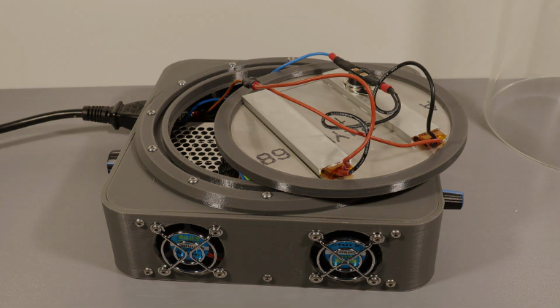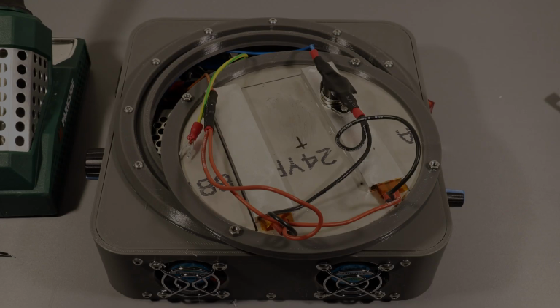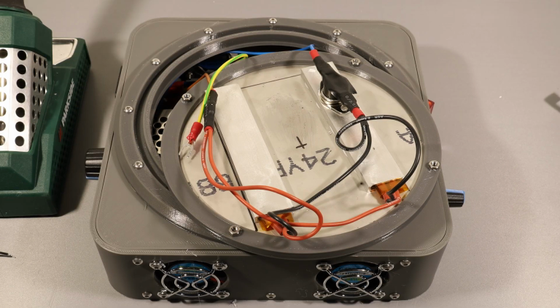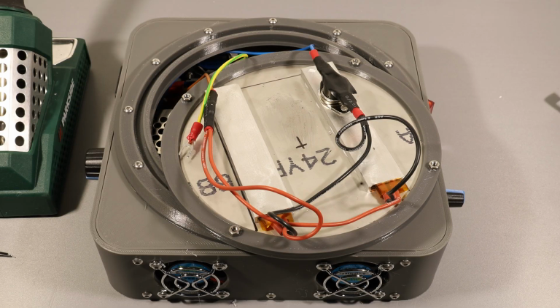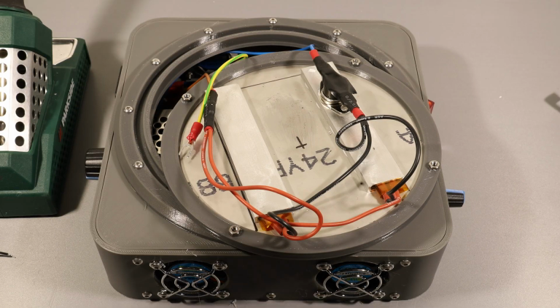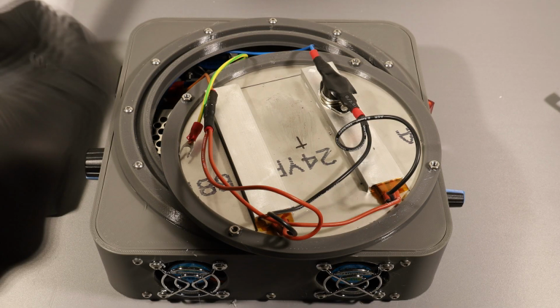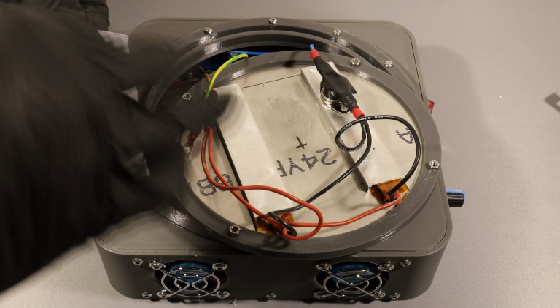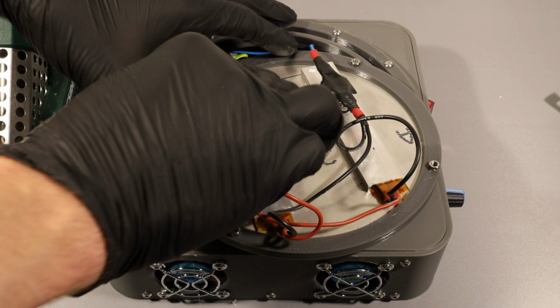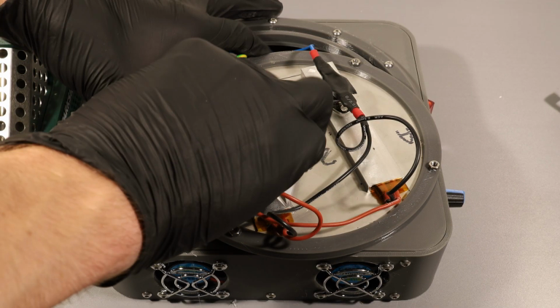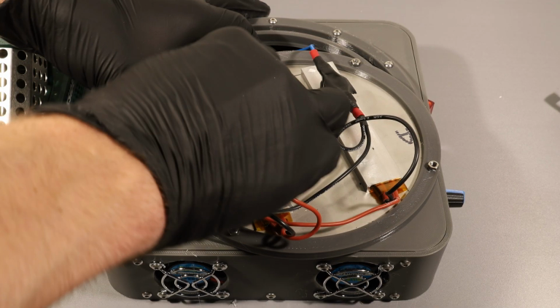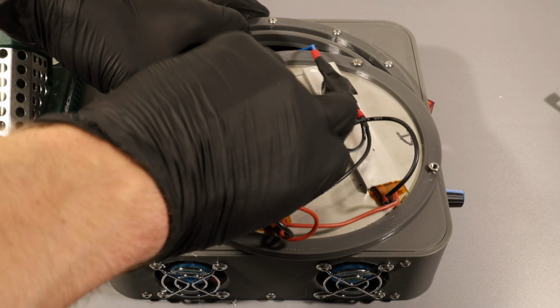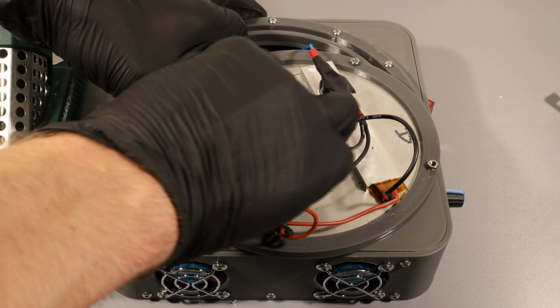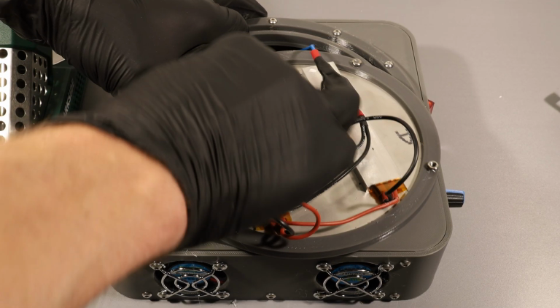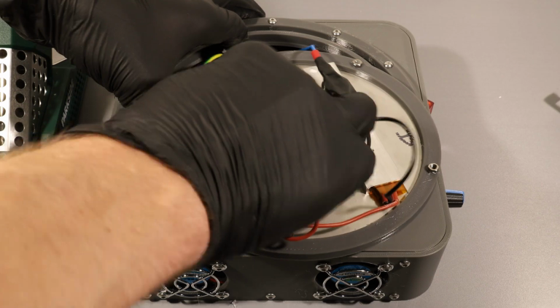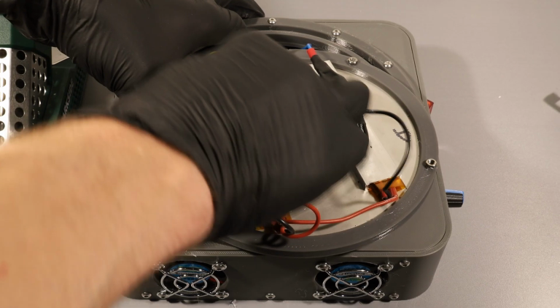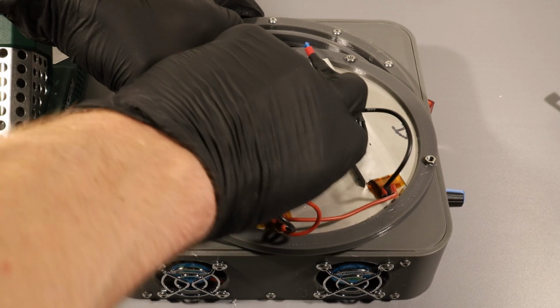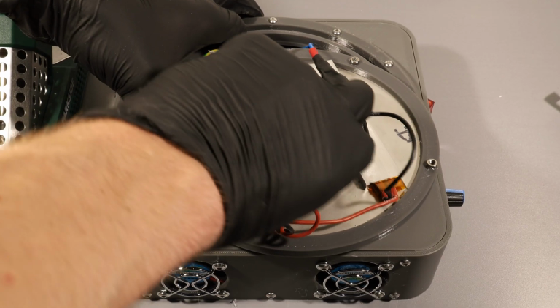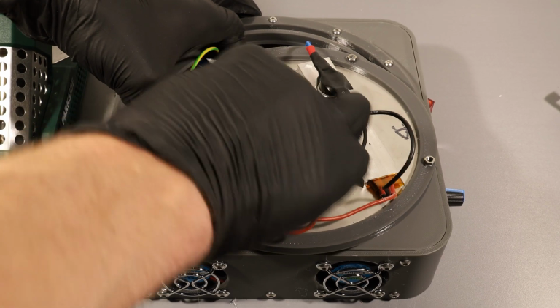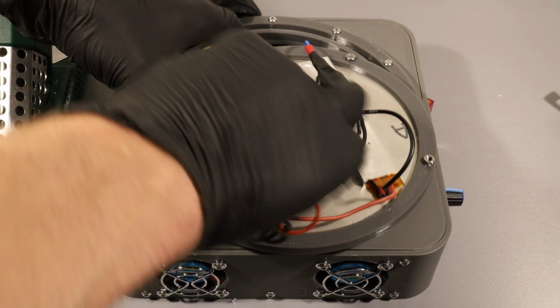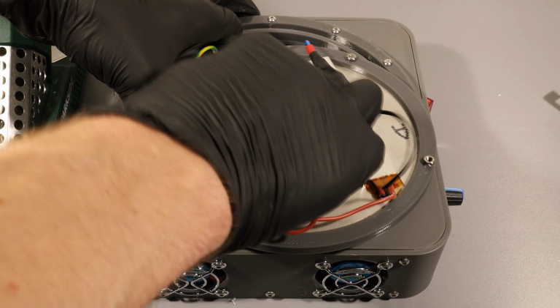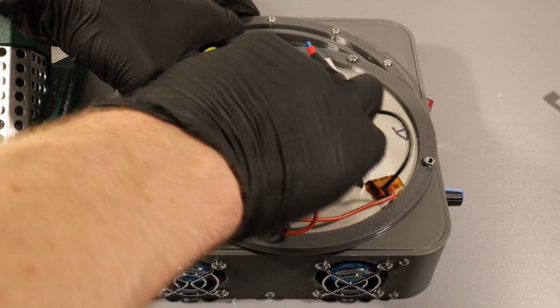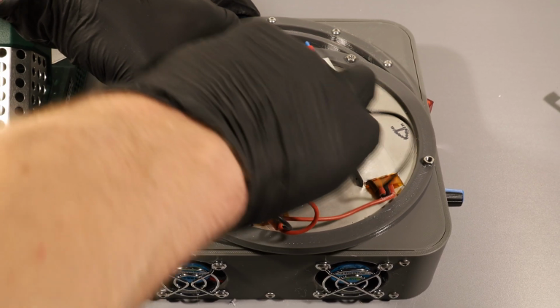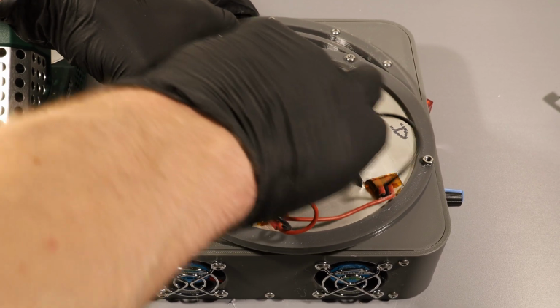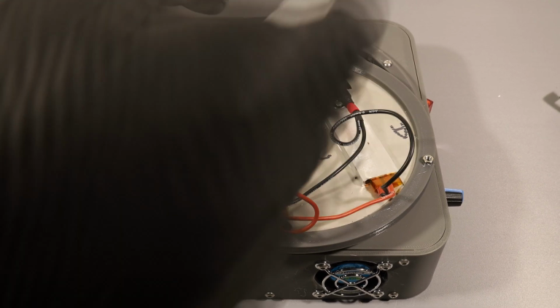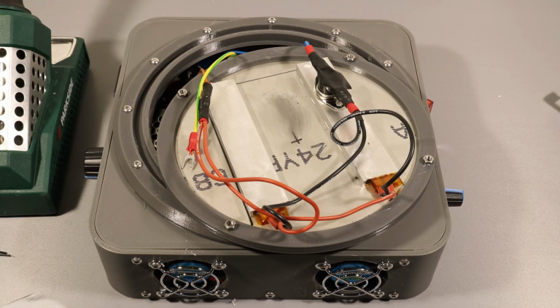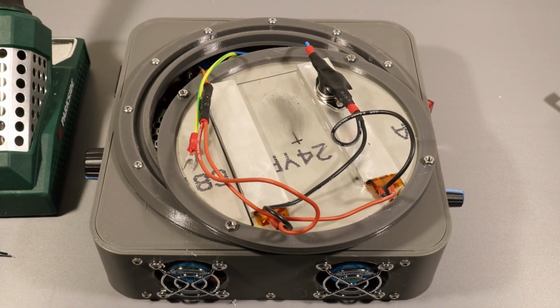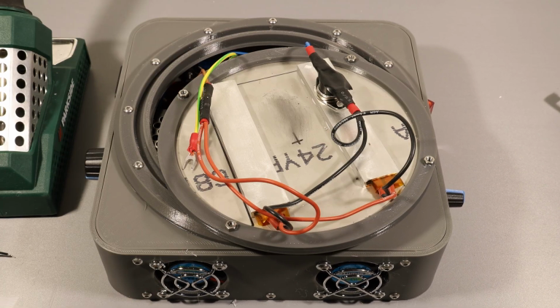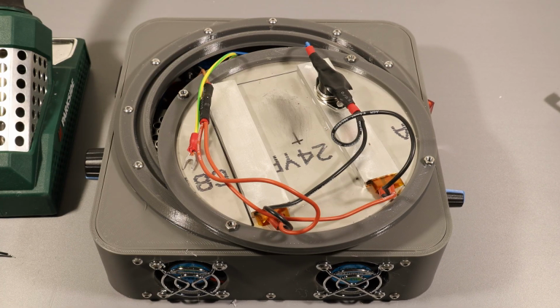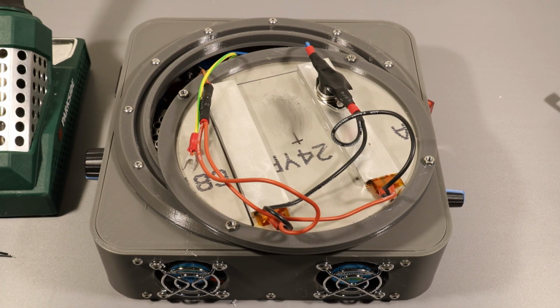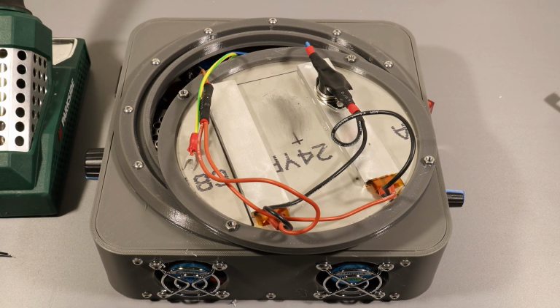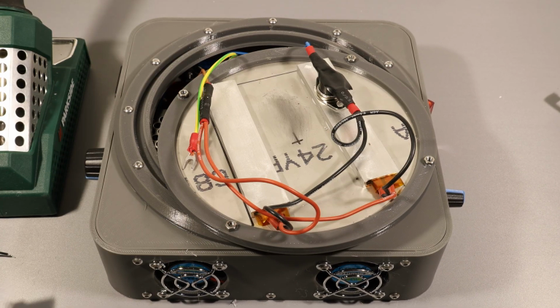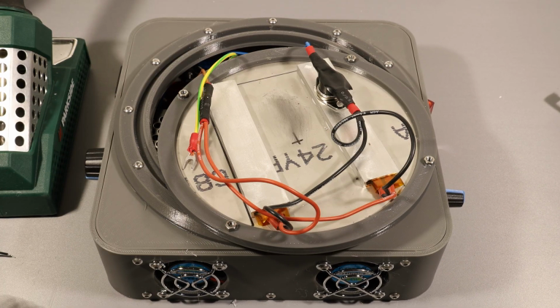I actually forgot to add the ground cable to the plate, which is very important for safety in case of a short circuit.